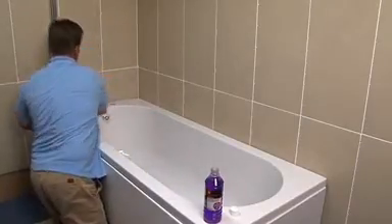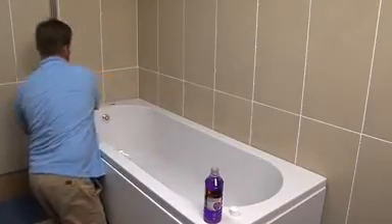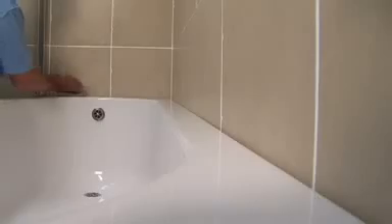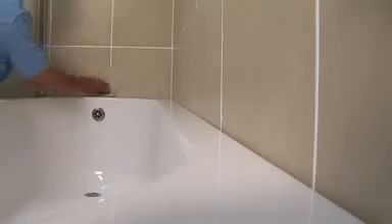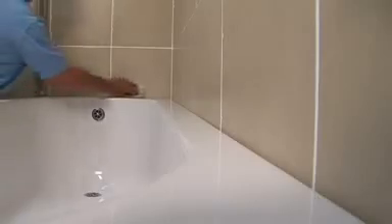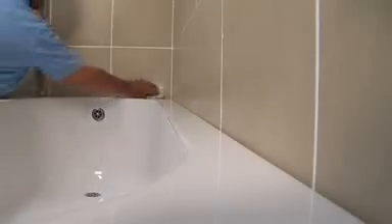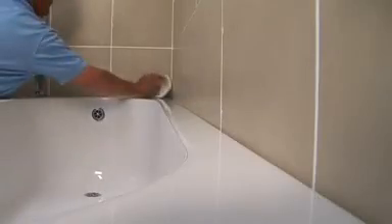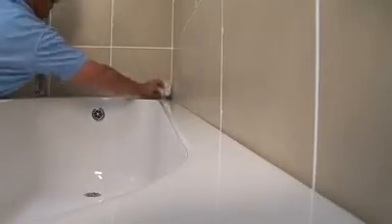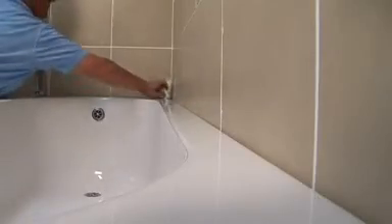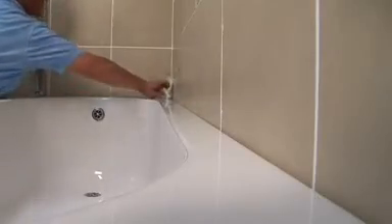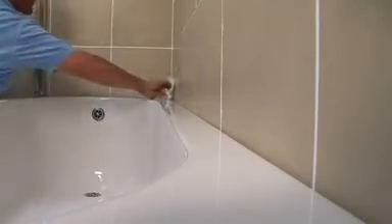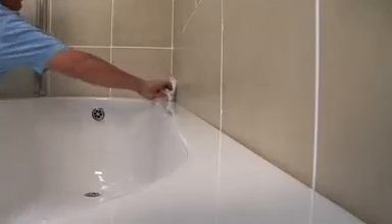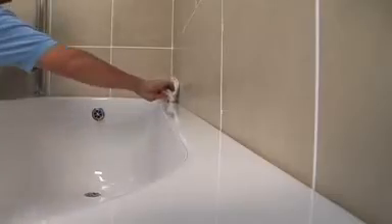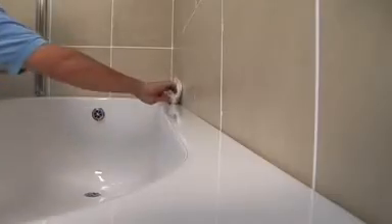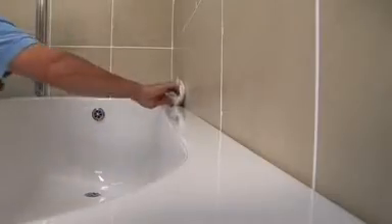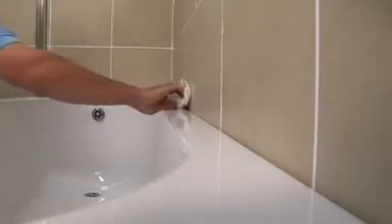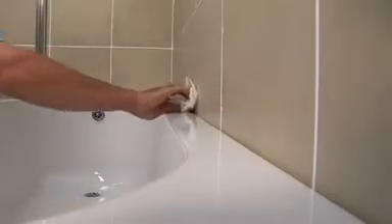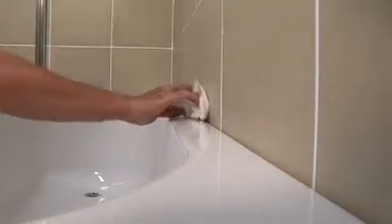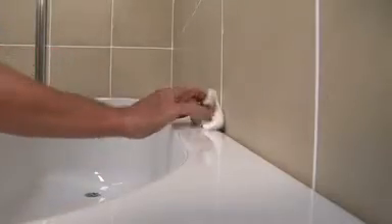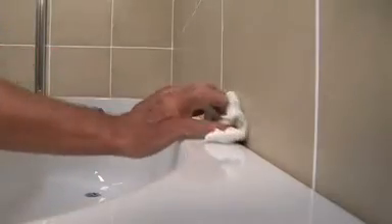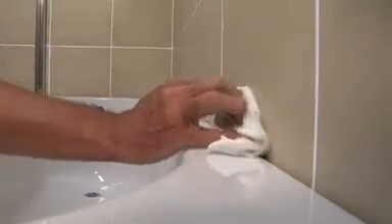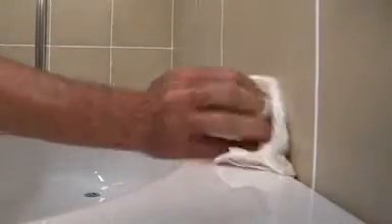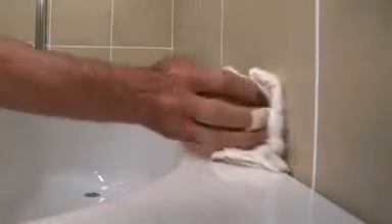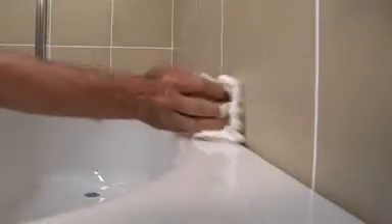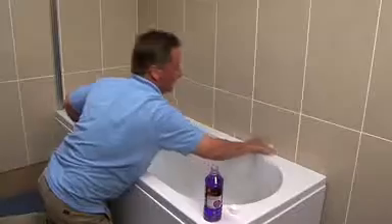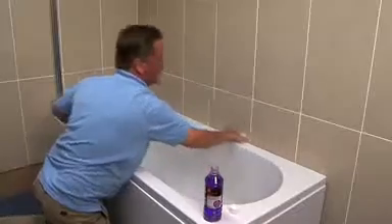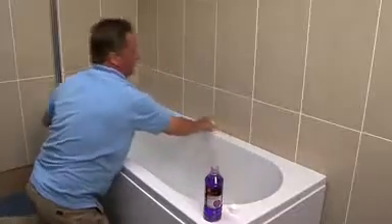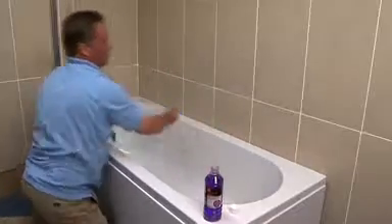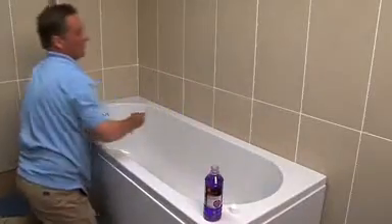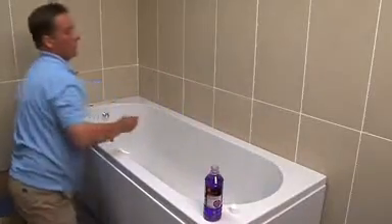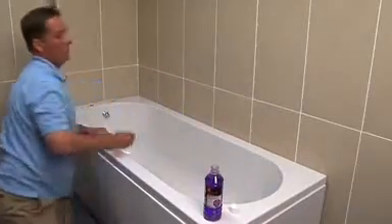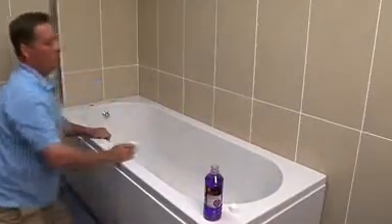Here we've removed the taps to make it easier to demonstrate, but you can also fit the profile strips with the taps in place.